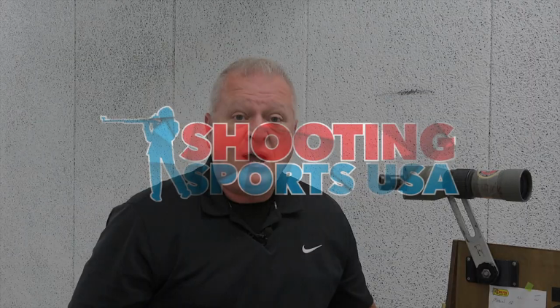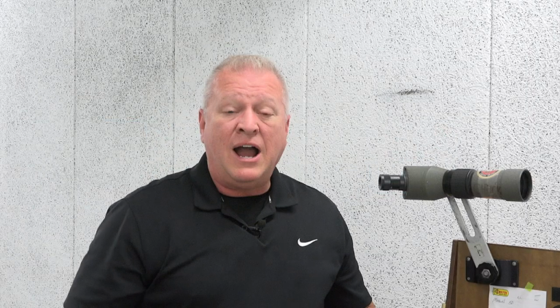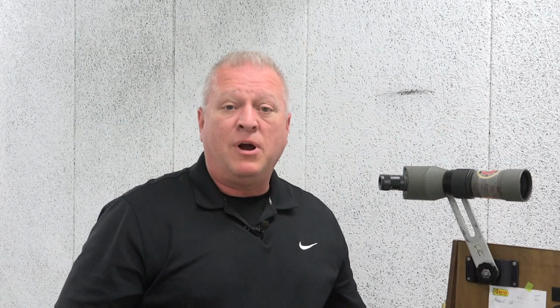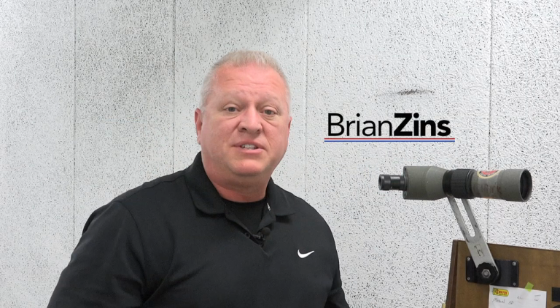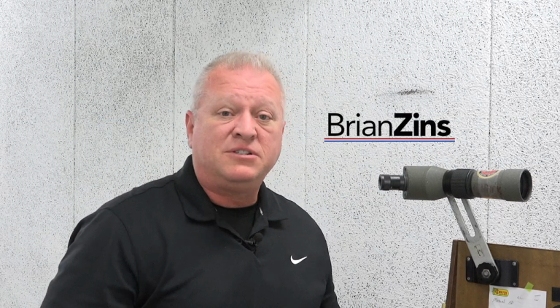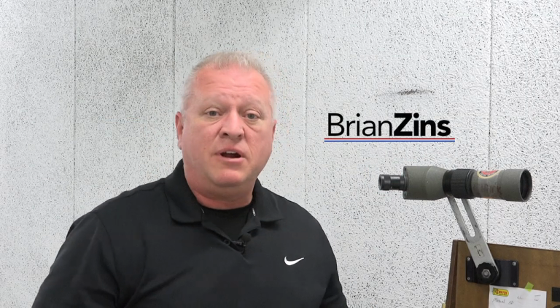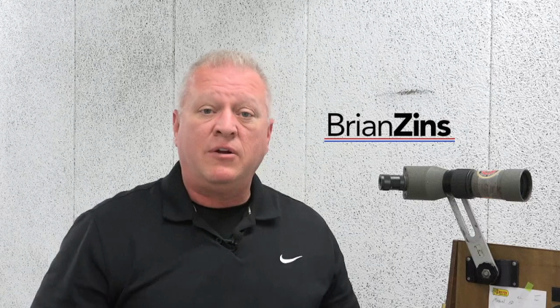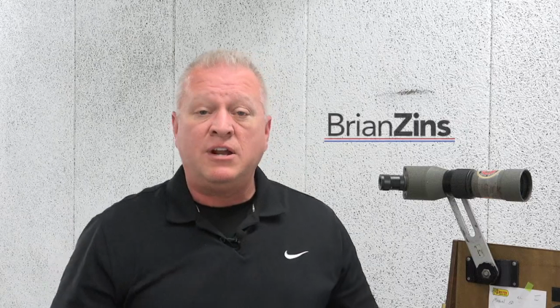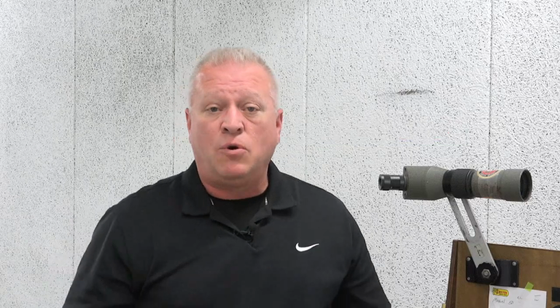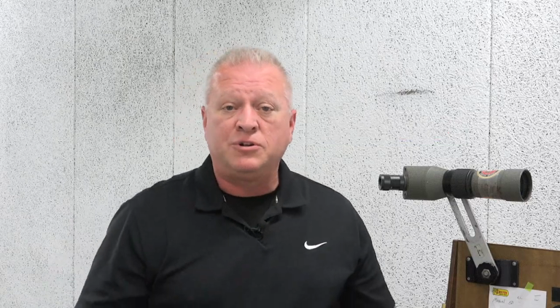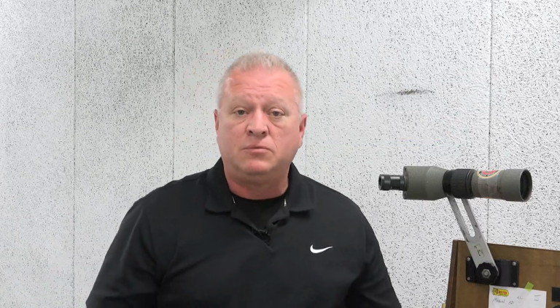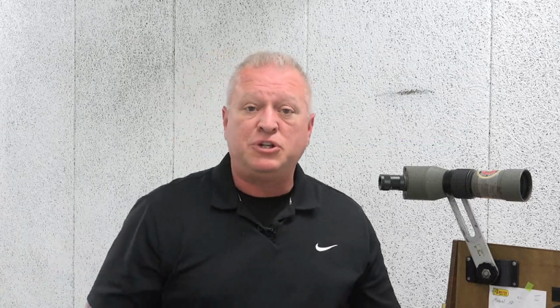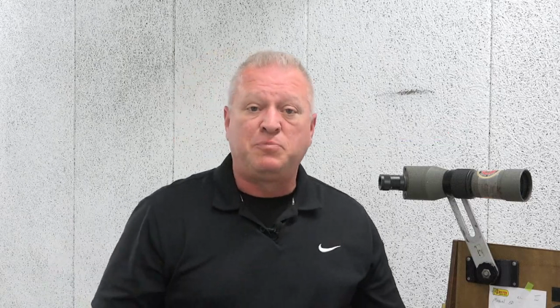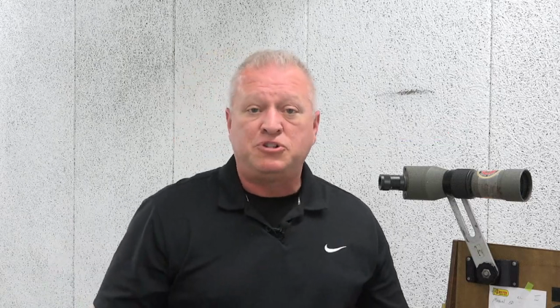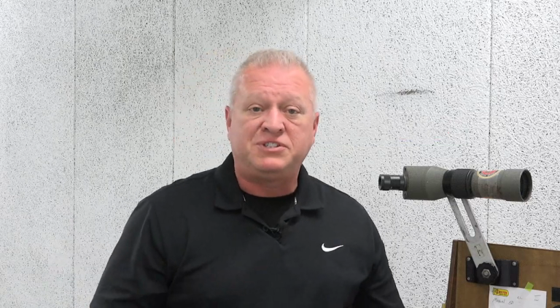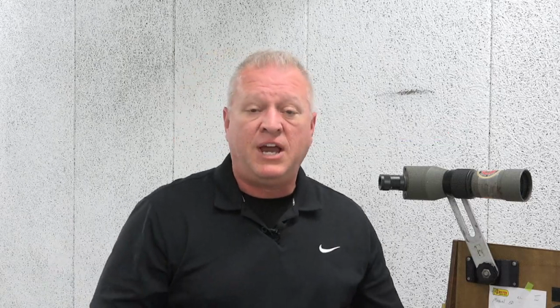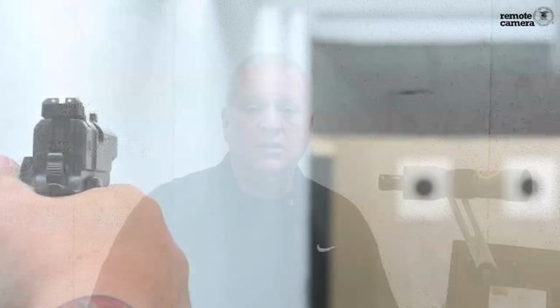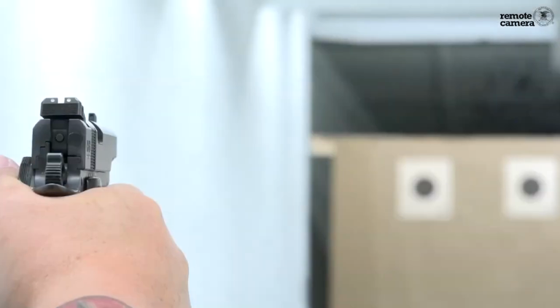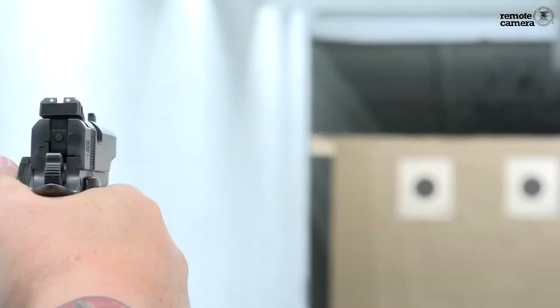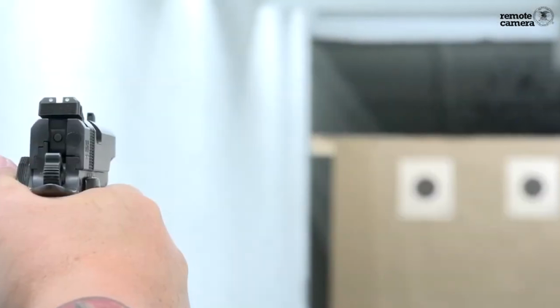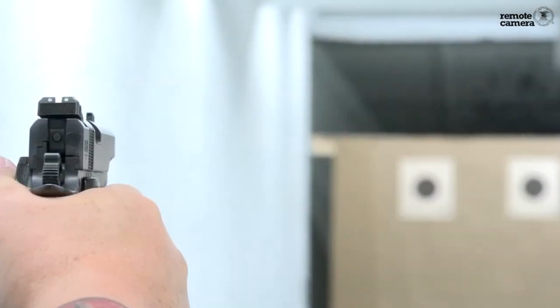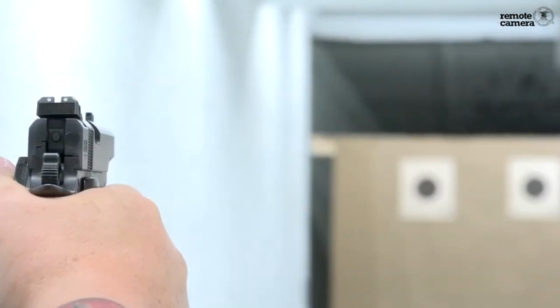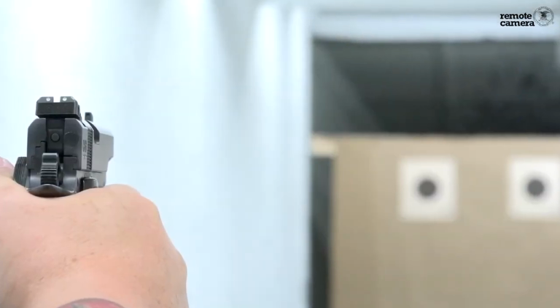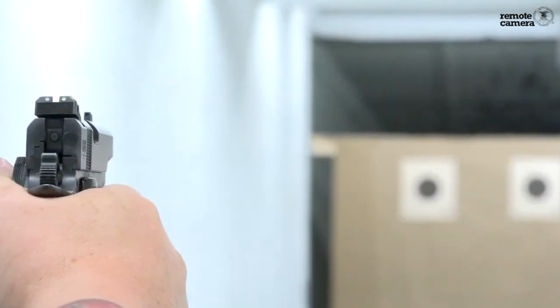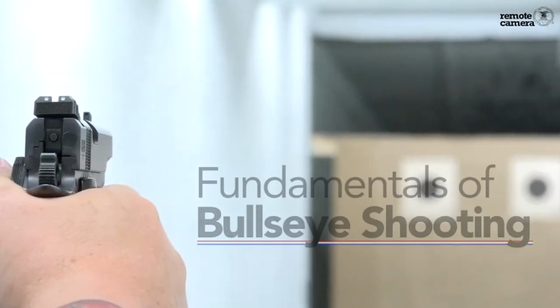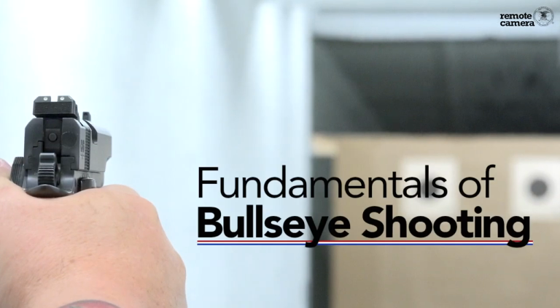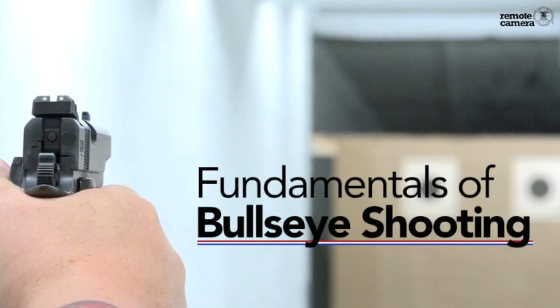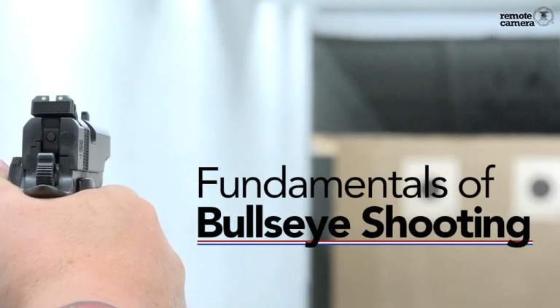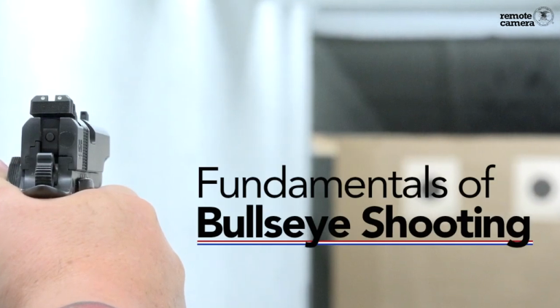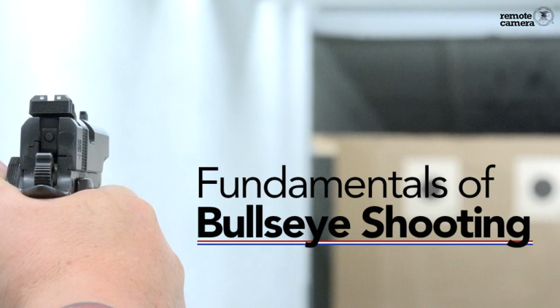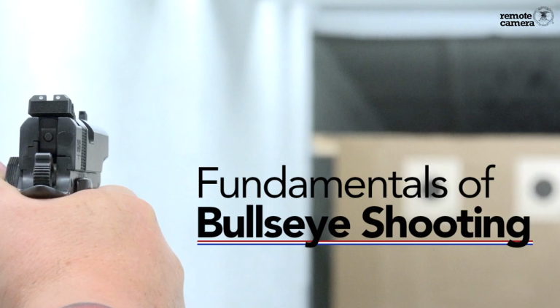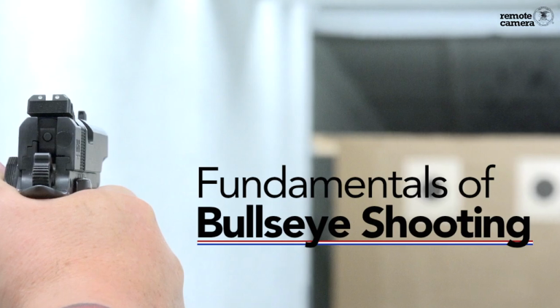Hi, I'm Brian Zins. I'm here at NRA Headquarters with Shooting Sports USA. In this video, I want to talk about the fundamentals of bullseye shooting.